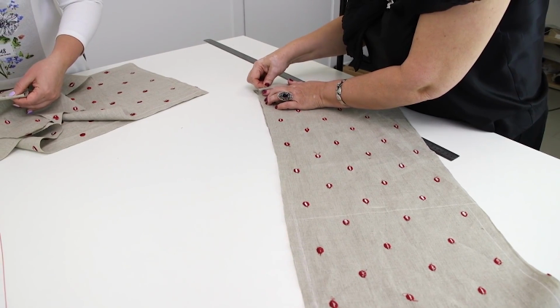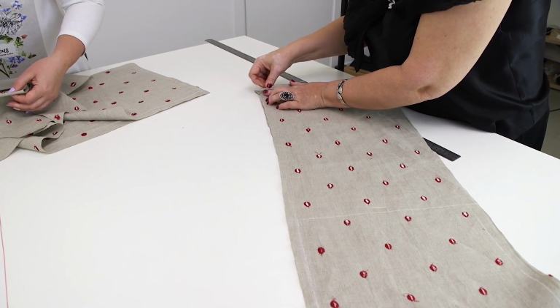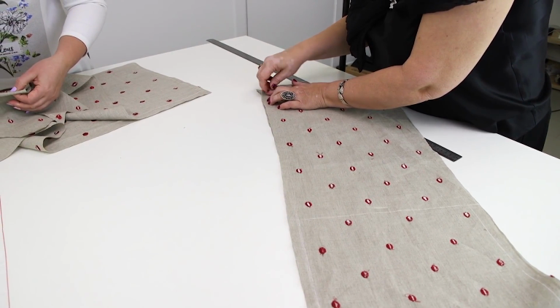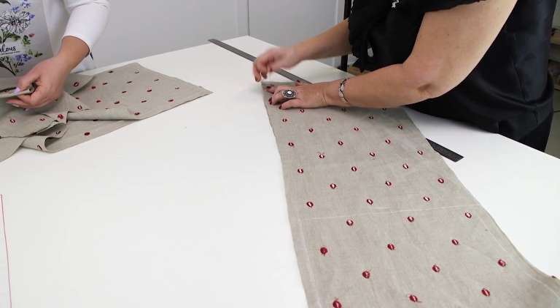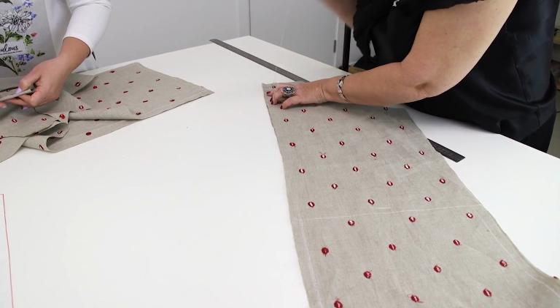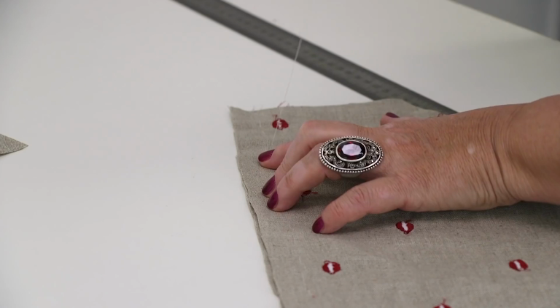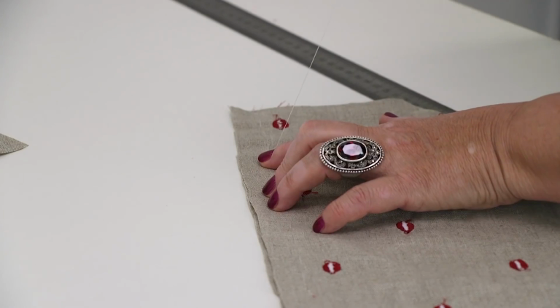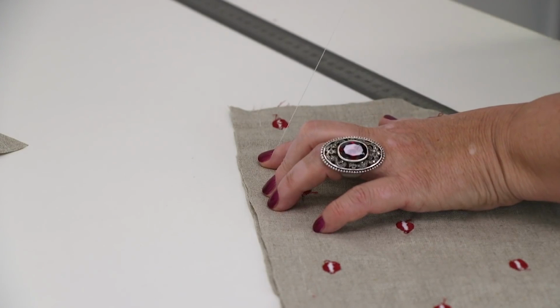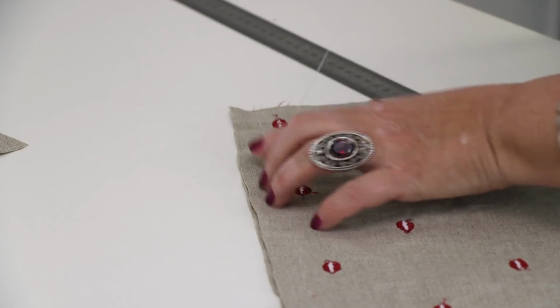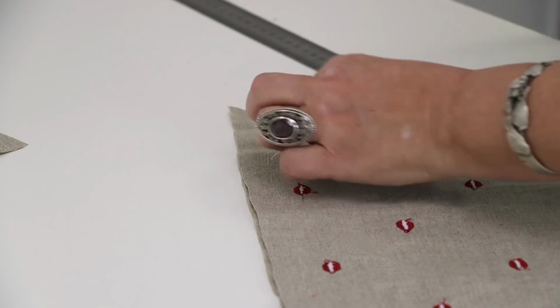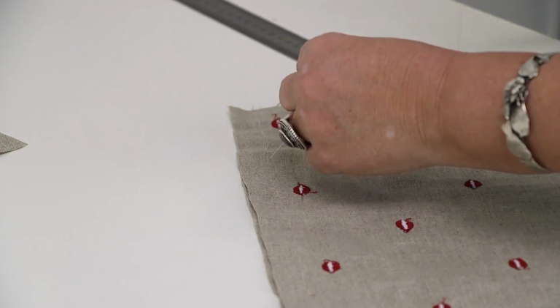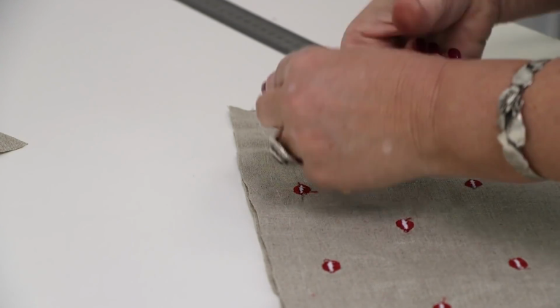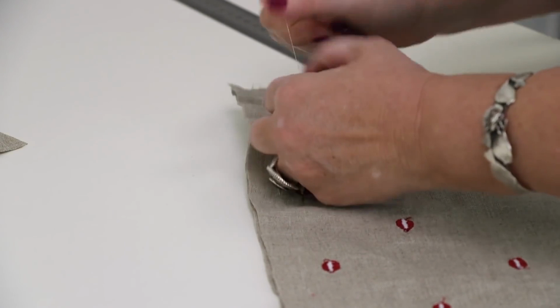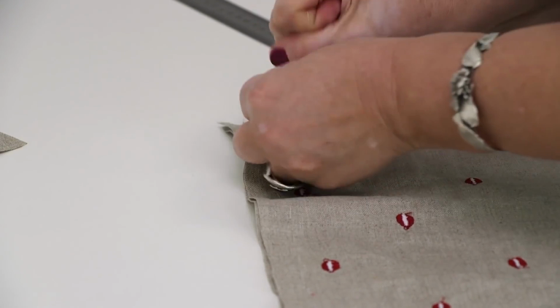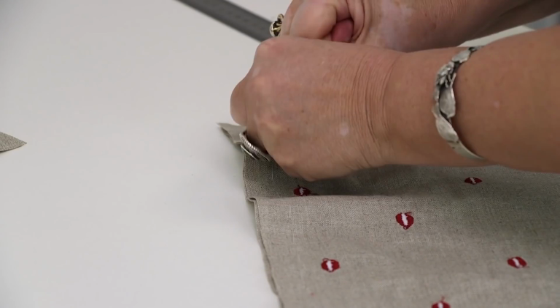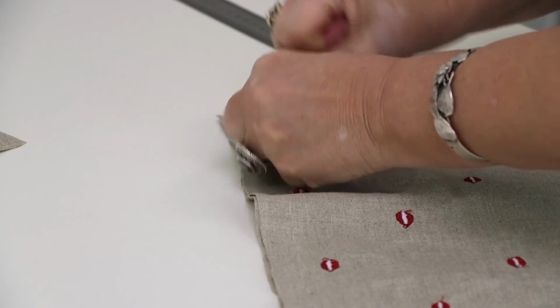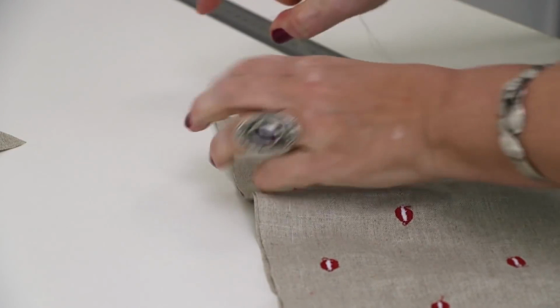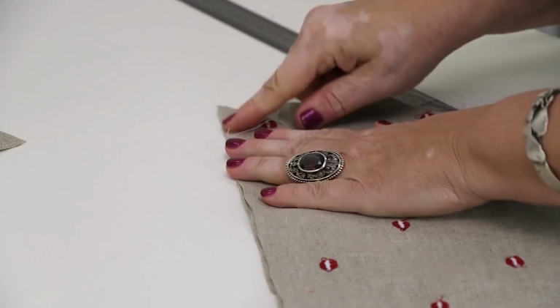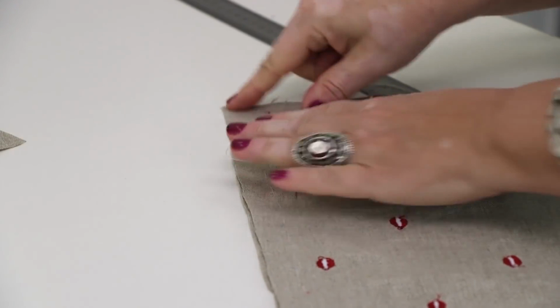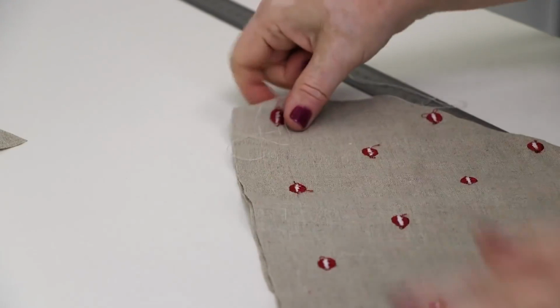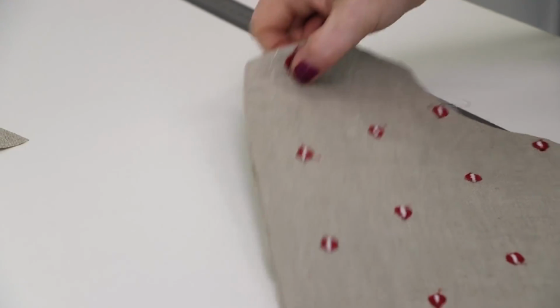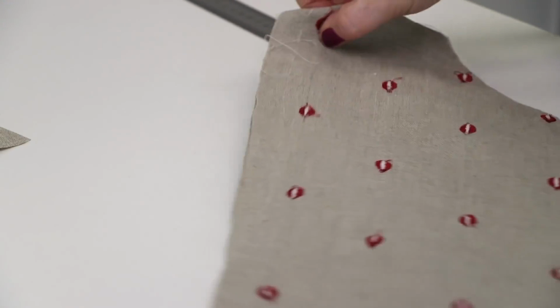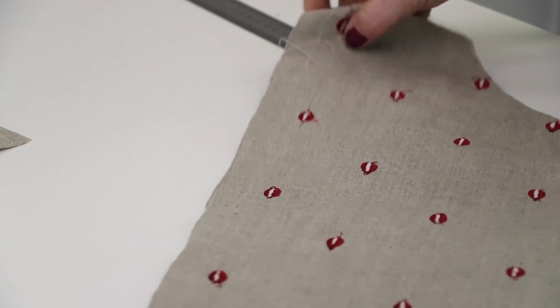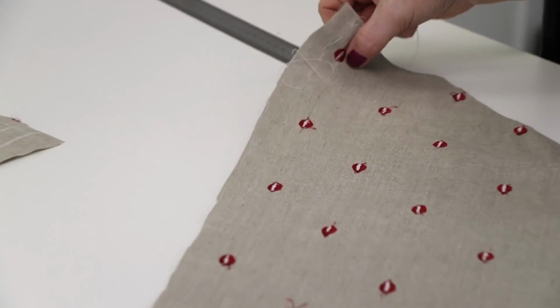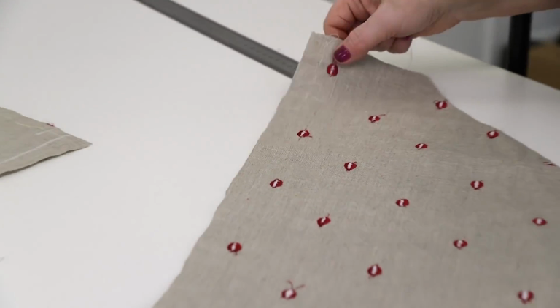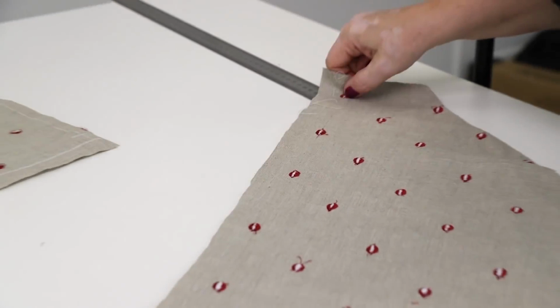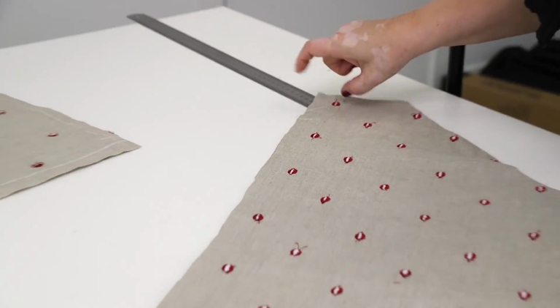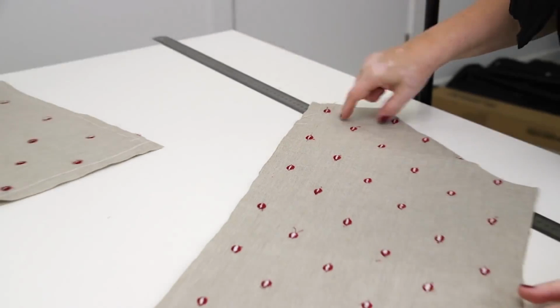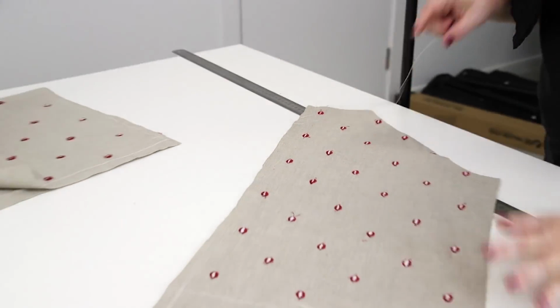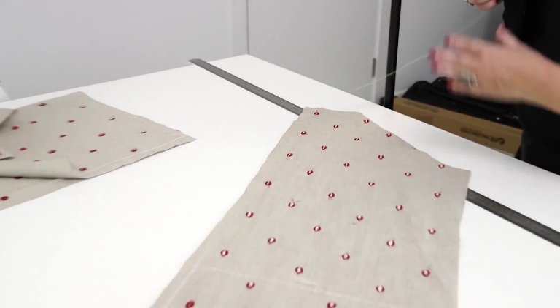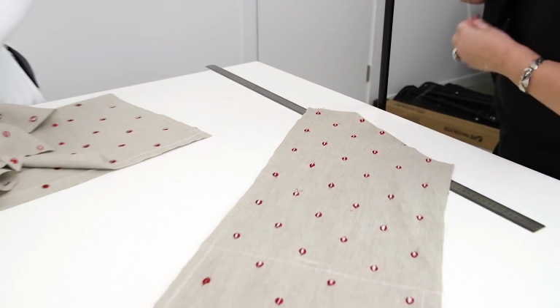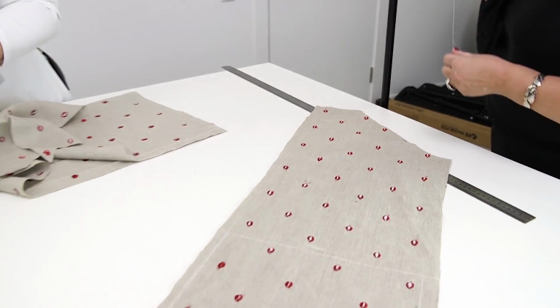I'm taking the center back now. I tack the center back, and Natalie is taking the dart.